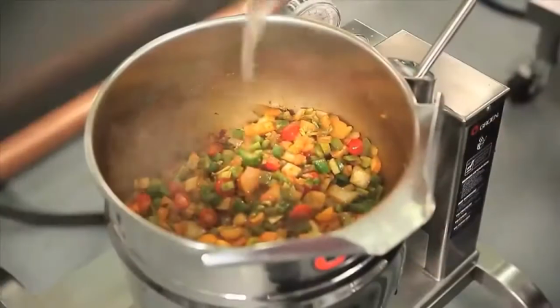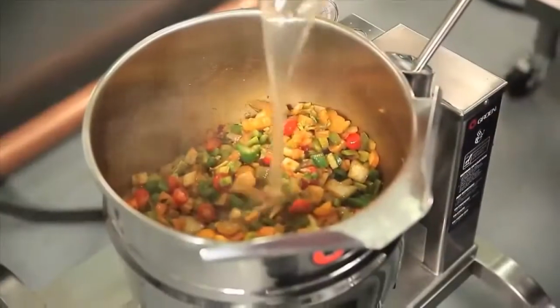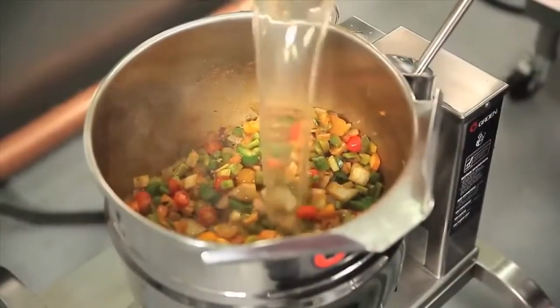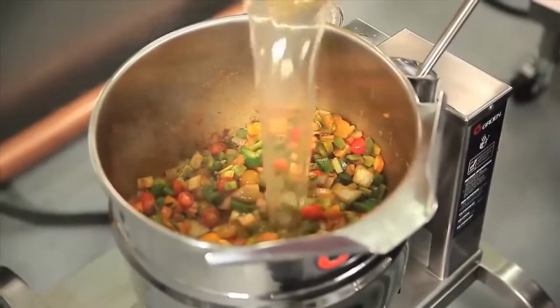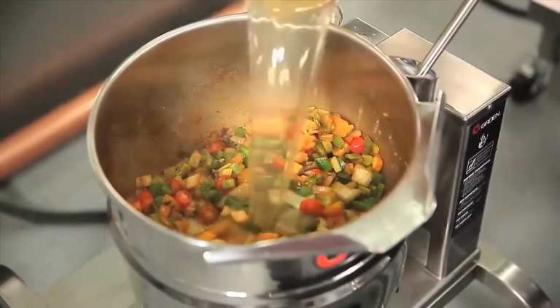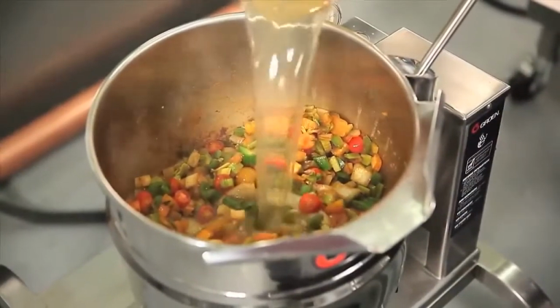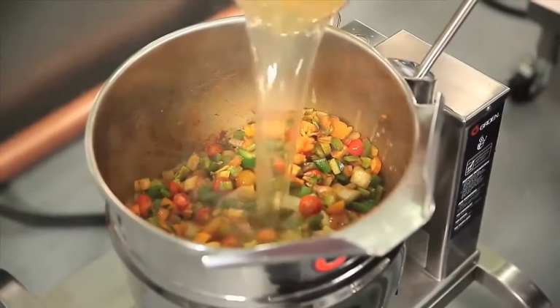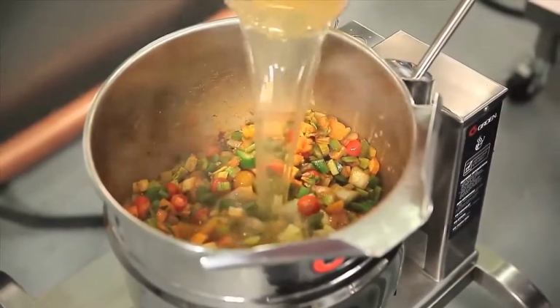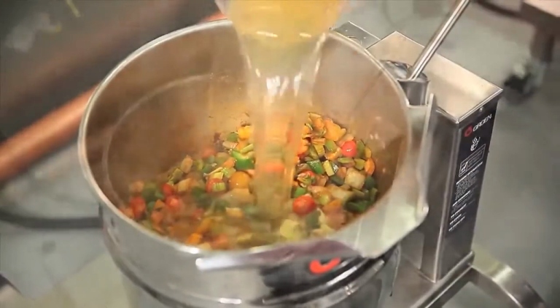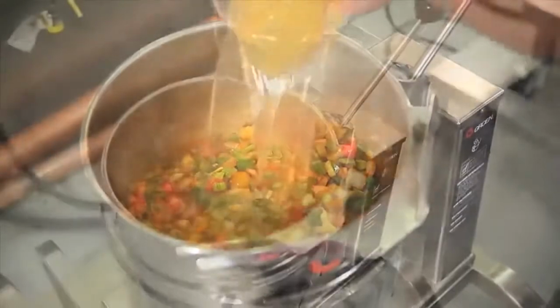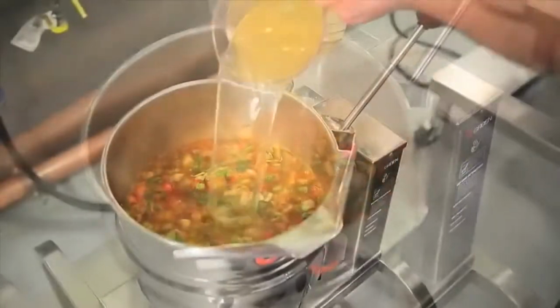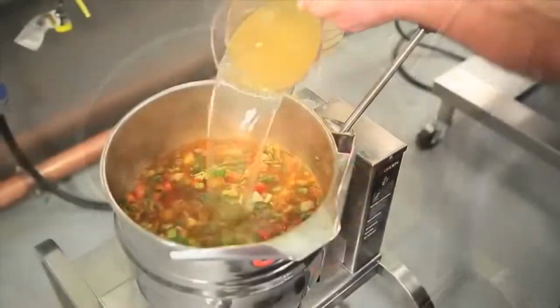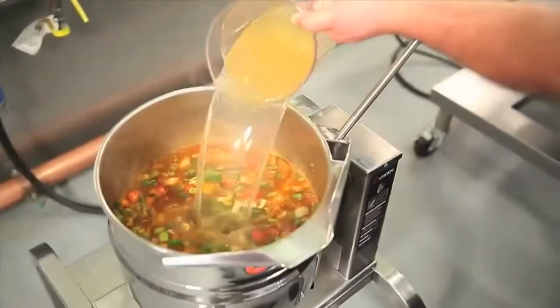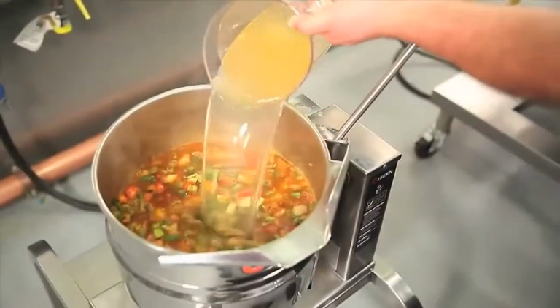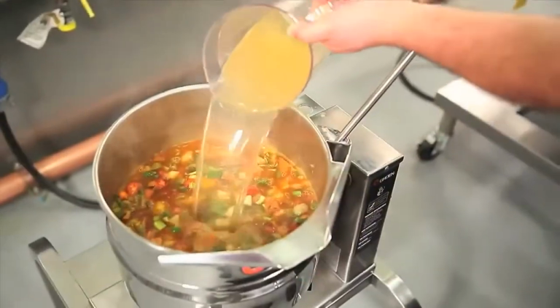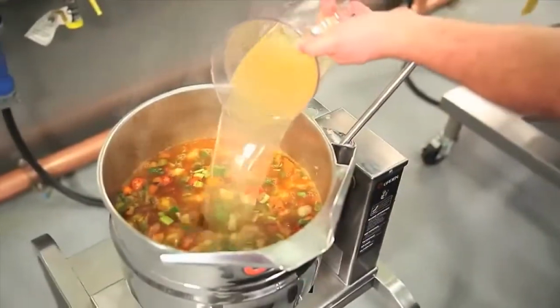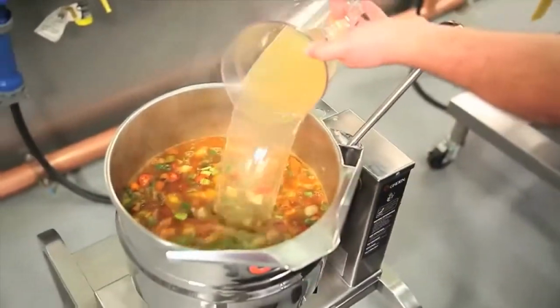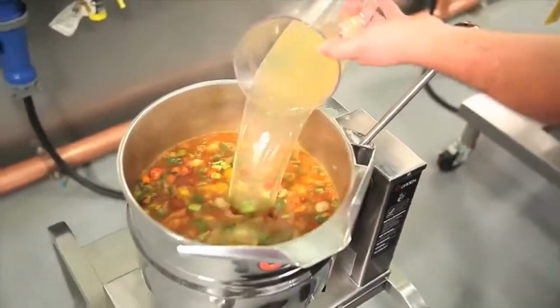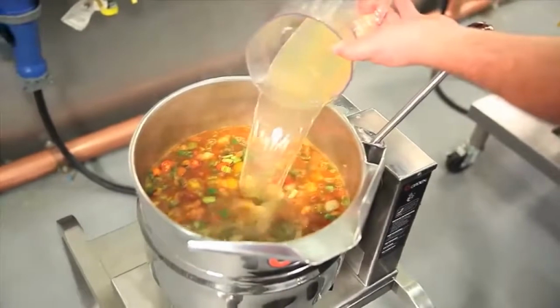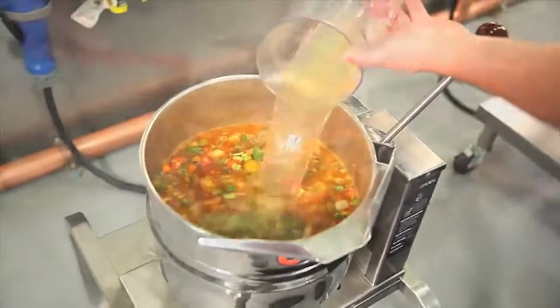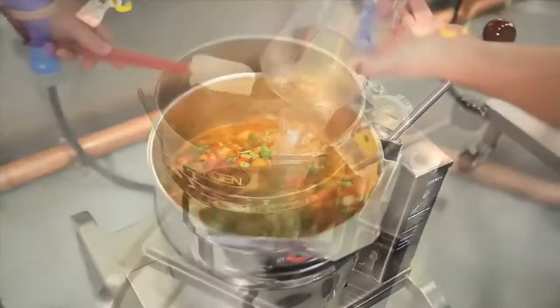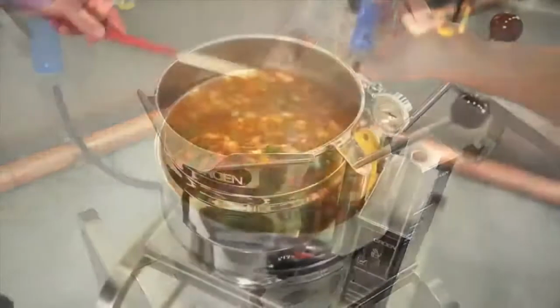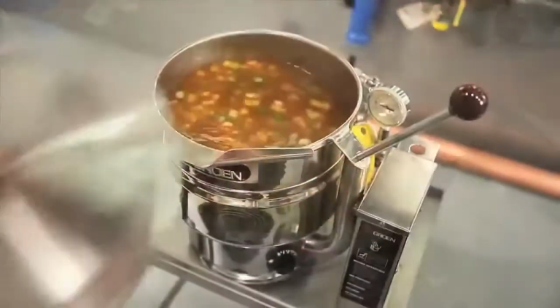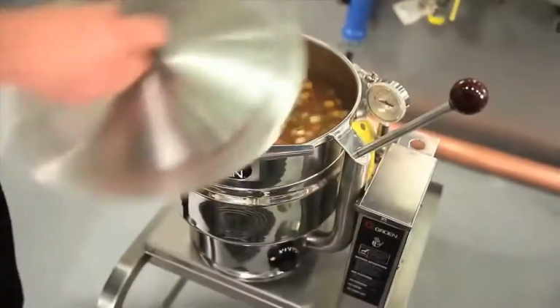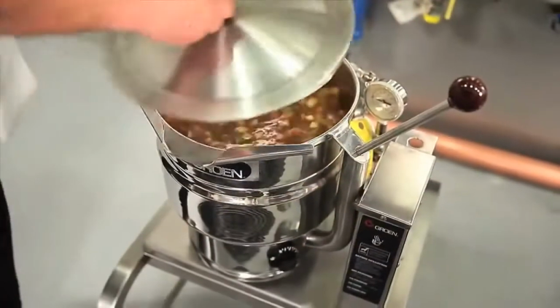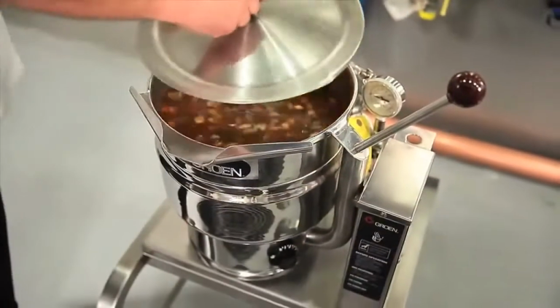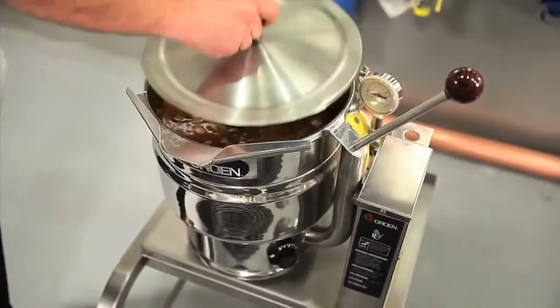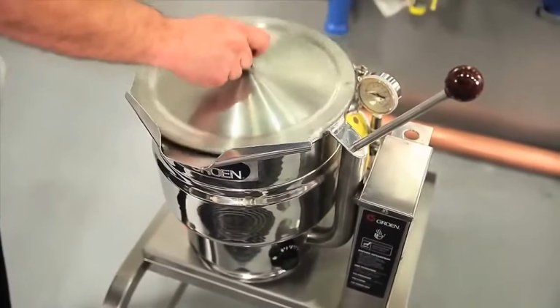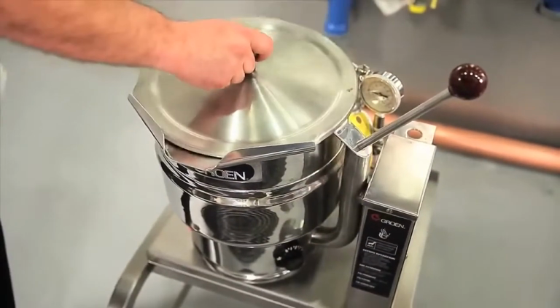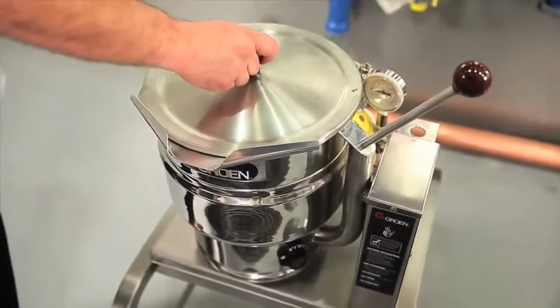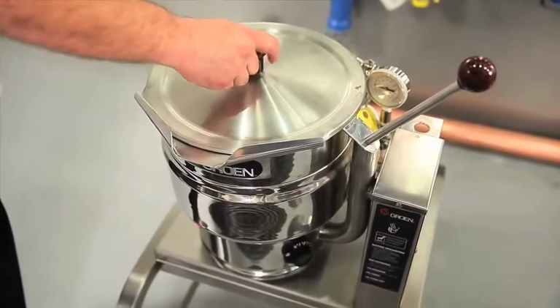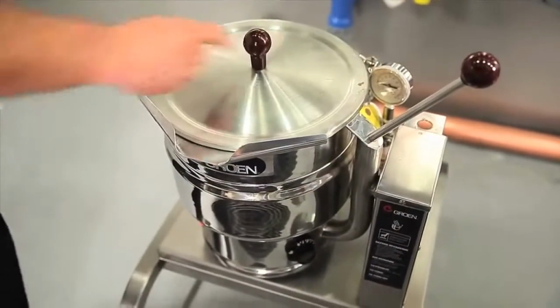Now we'll add chicken stock and place the fitted lid, letting the soup develop flavor.